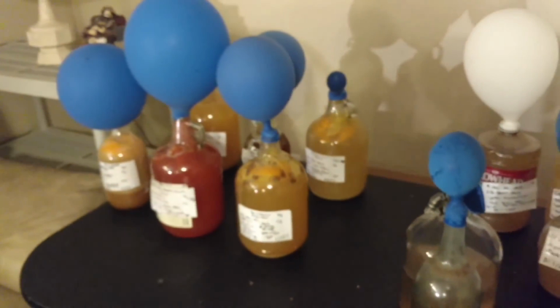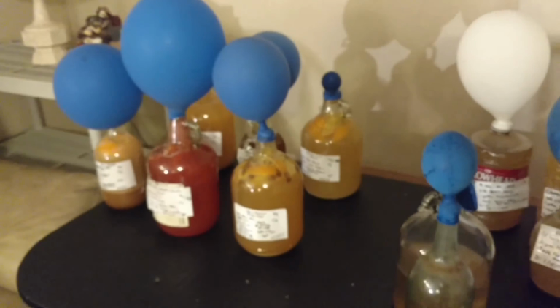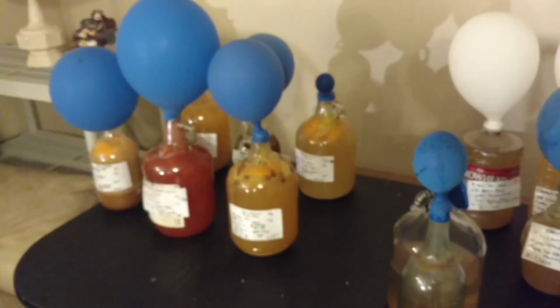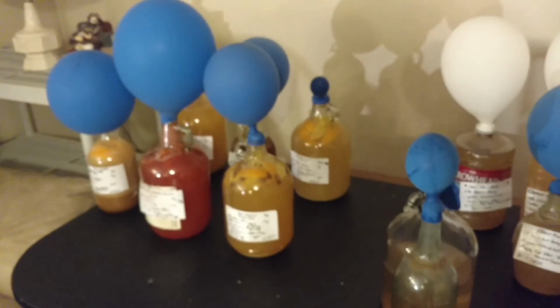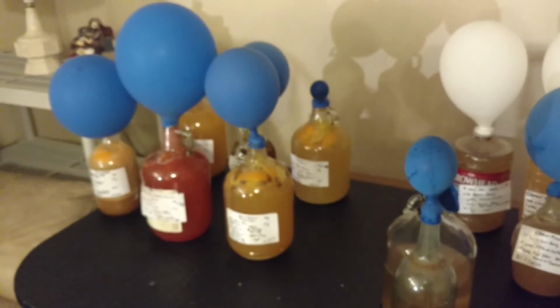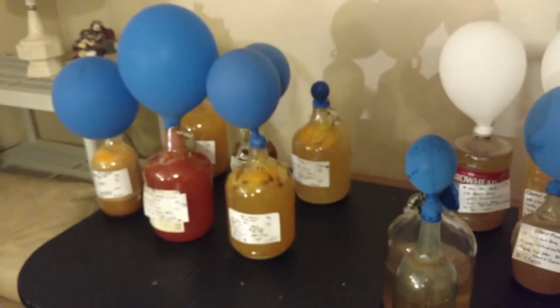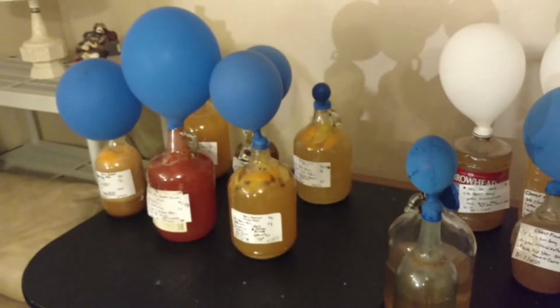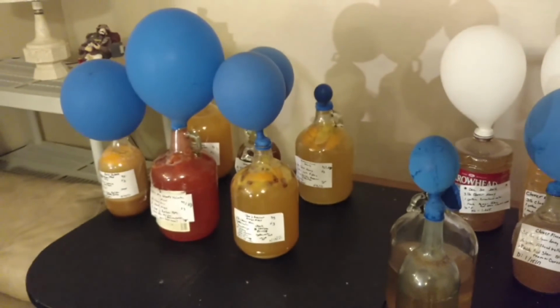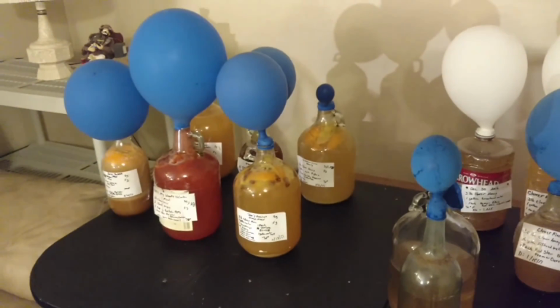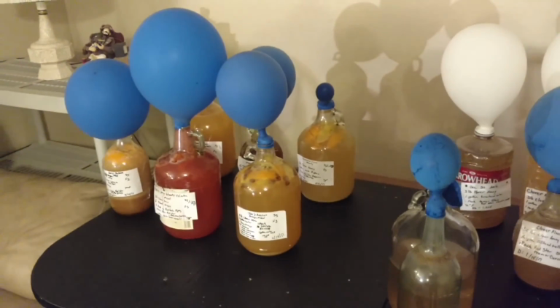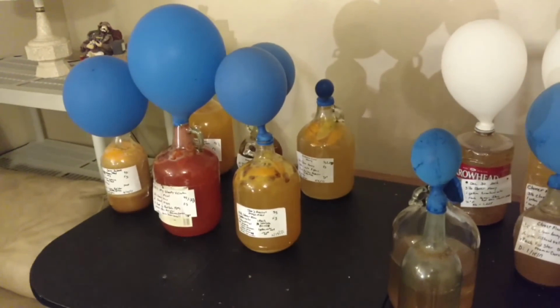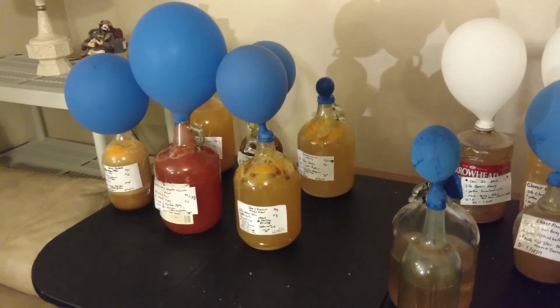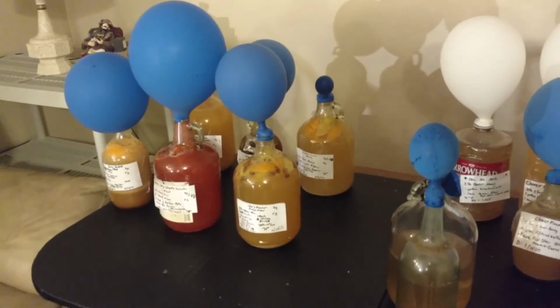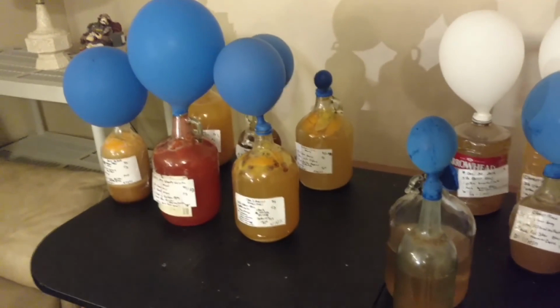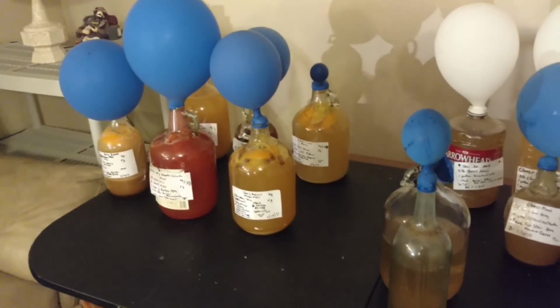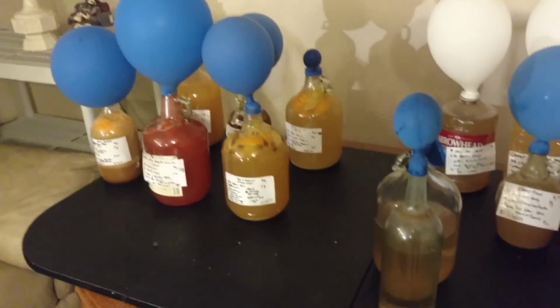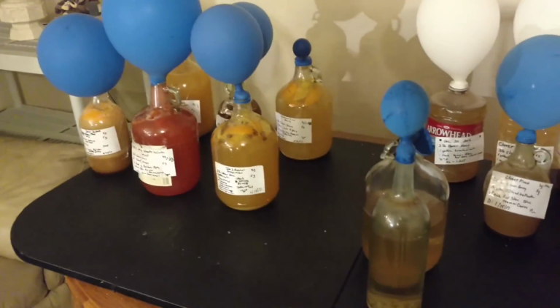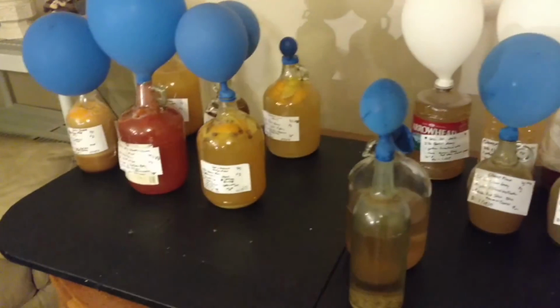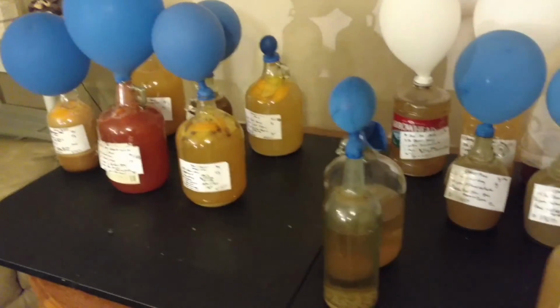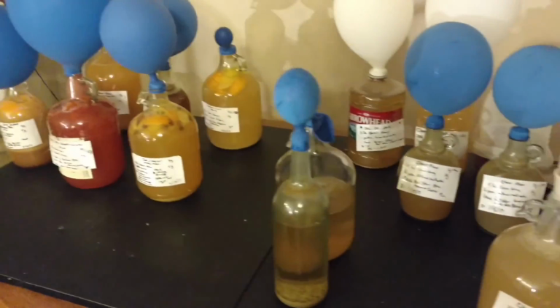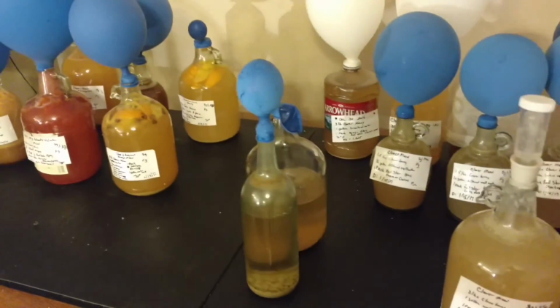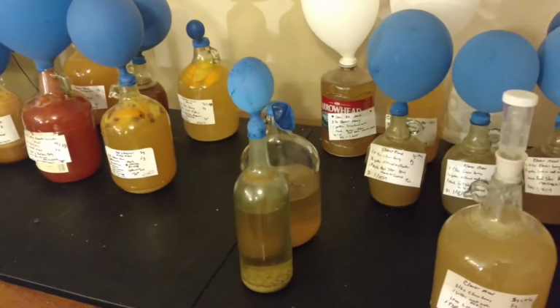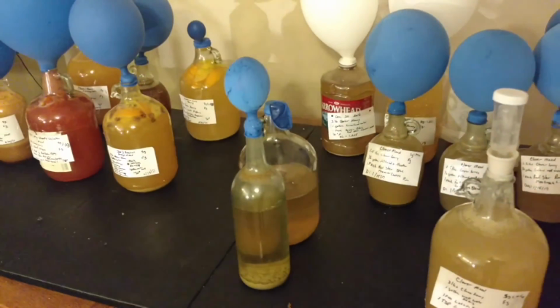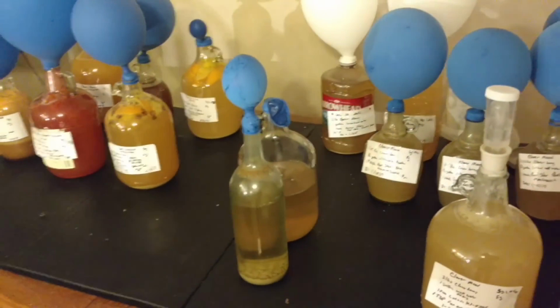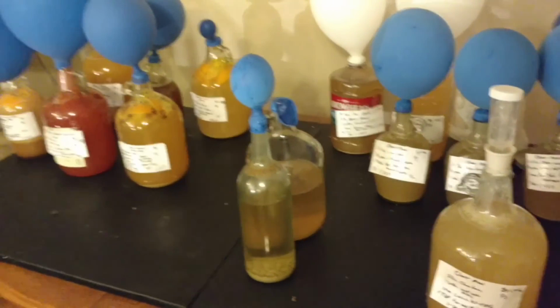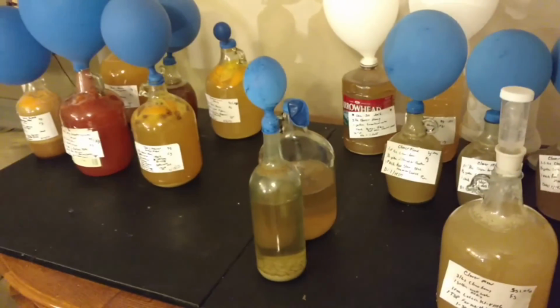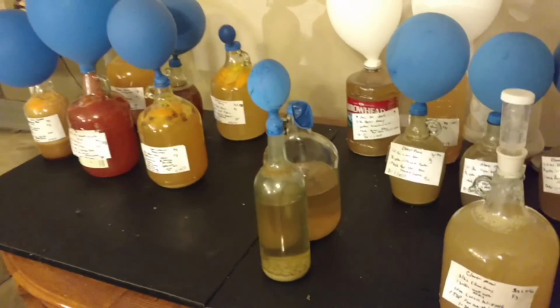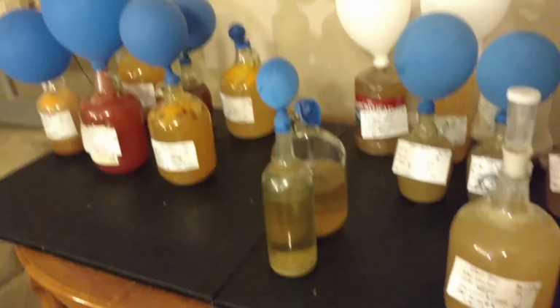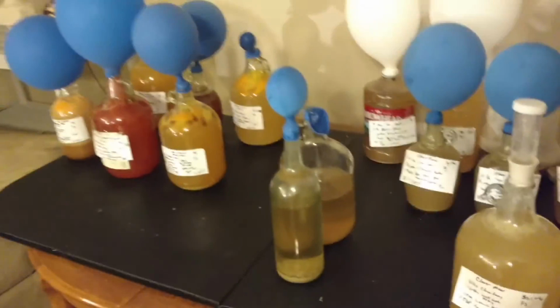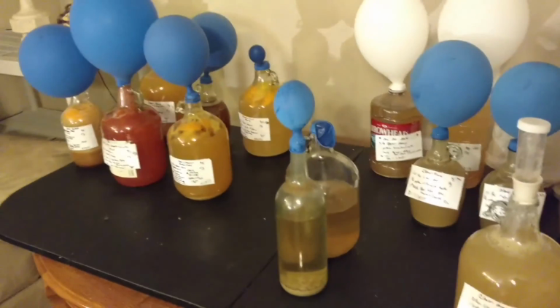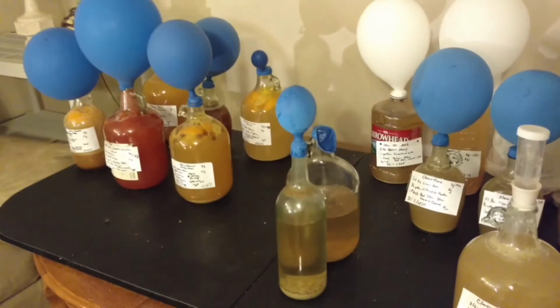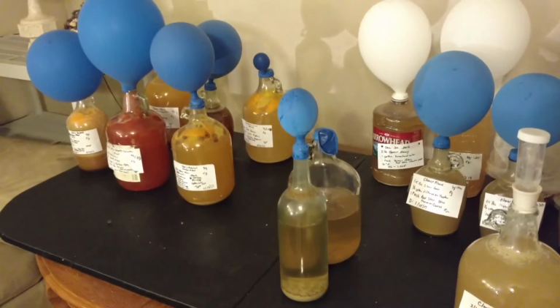We're going to get into March now. You're going to see some more jugs sitting on this table. Let's get into doing some apples.